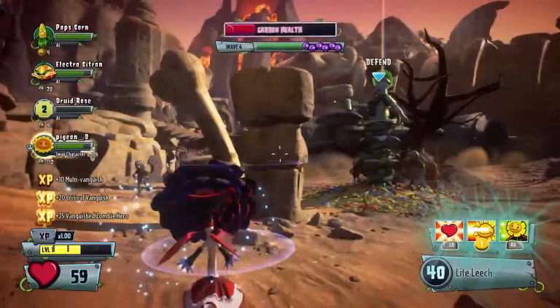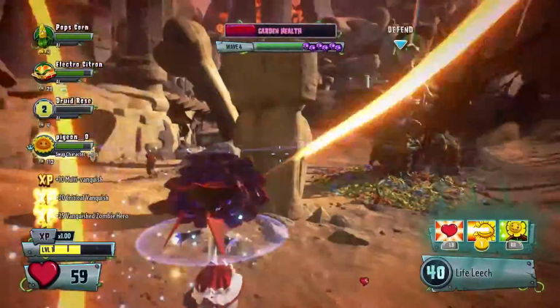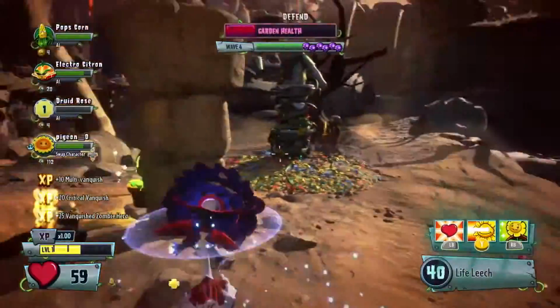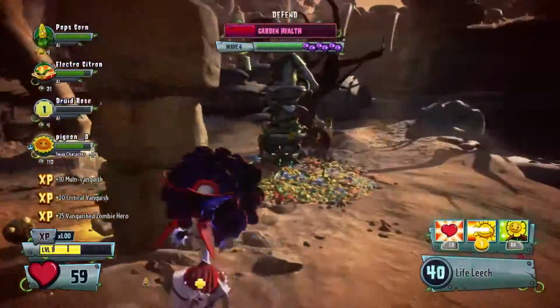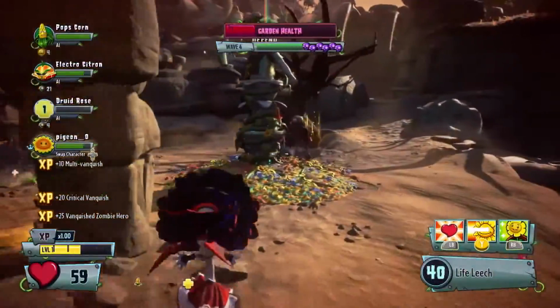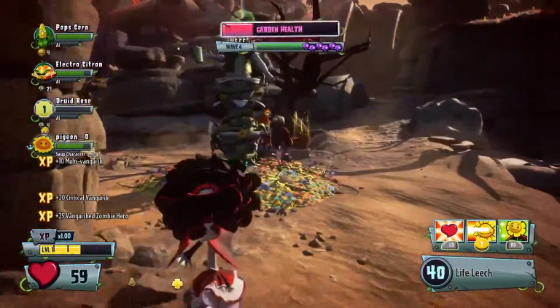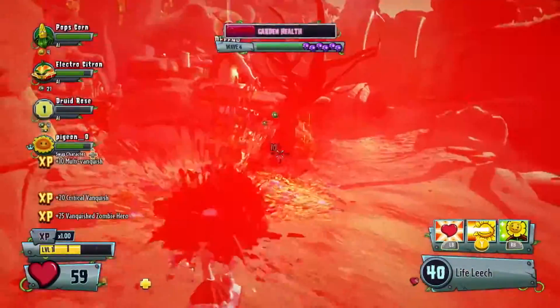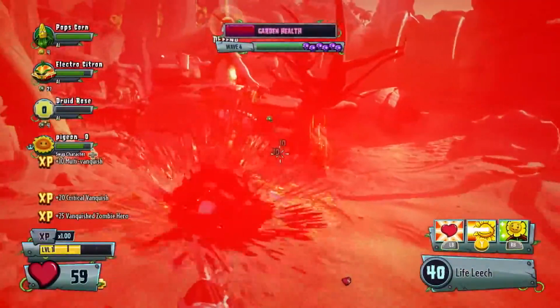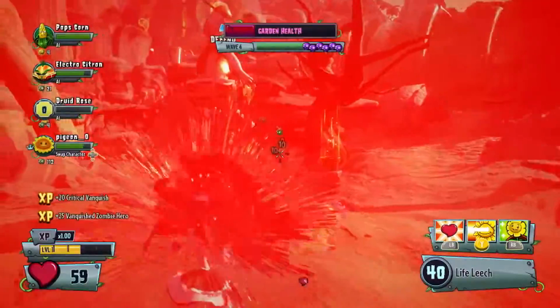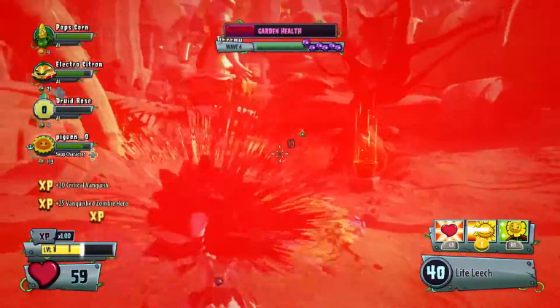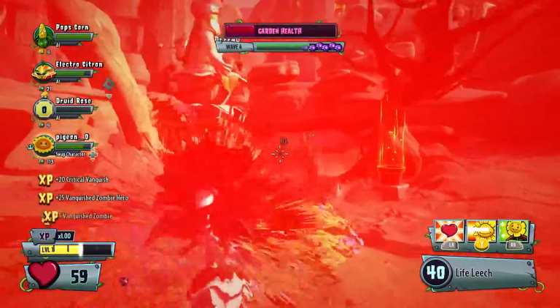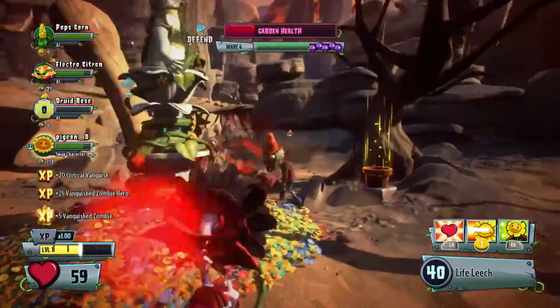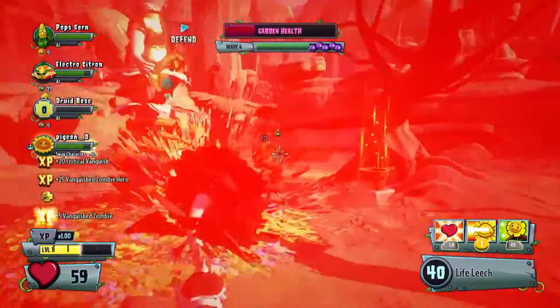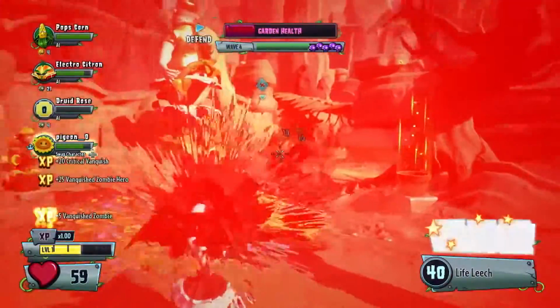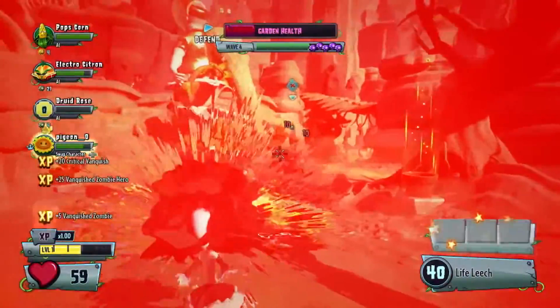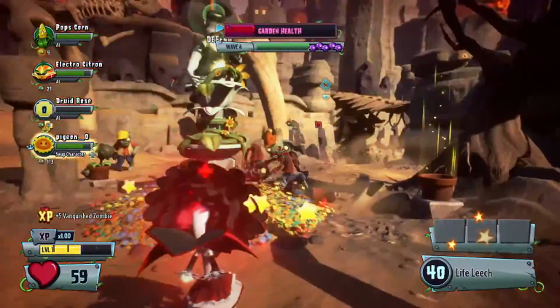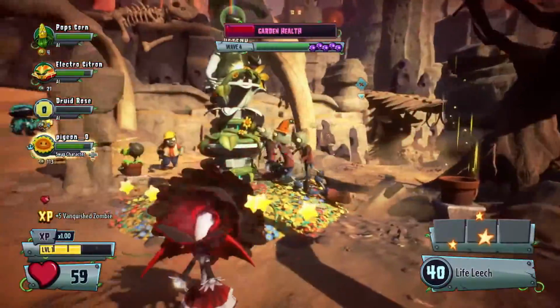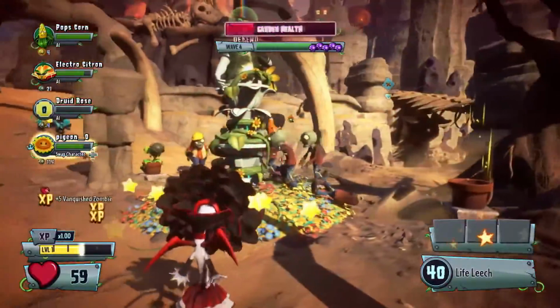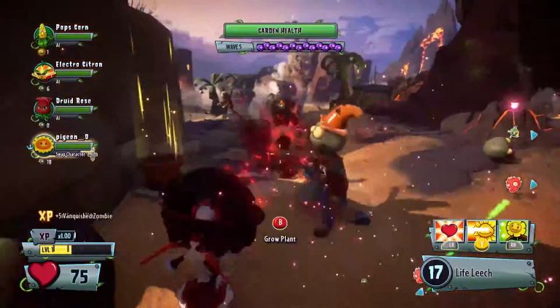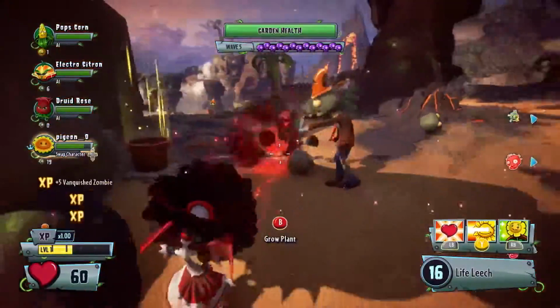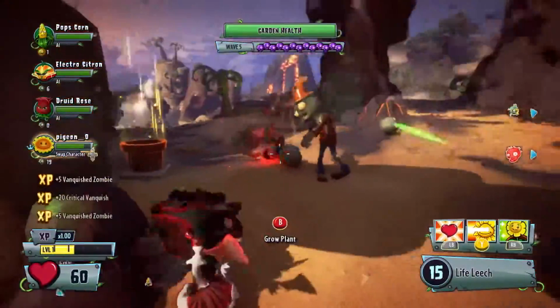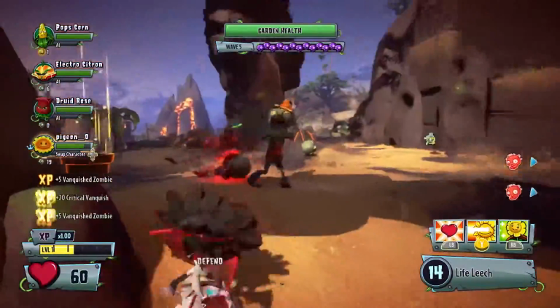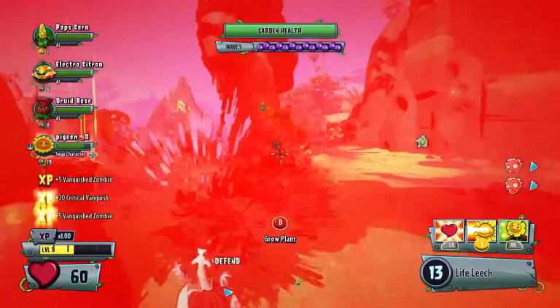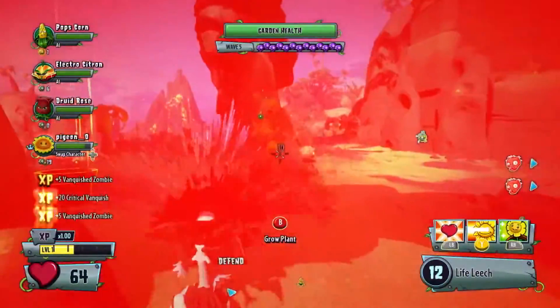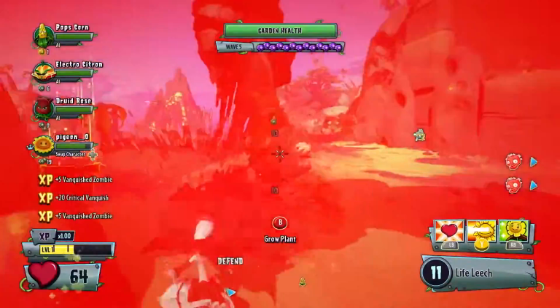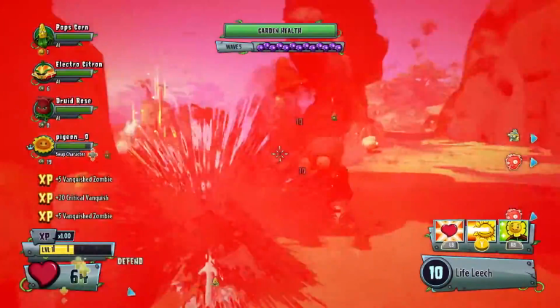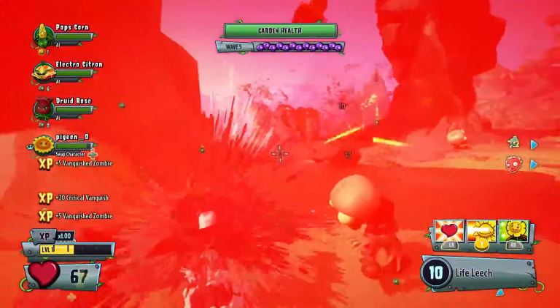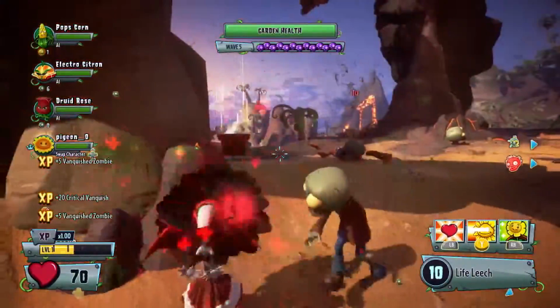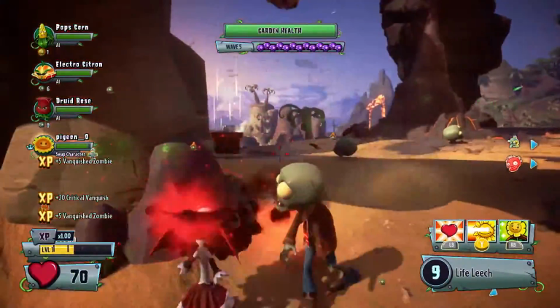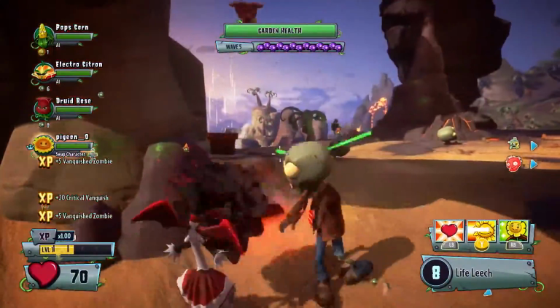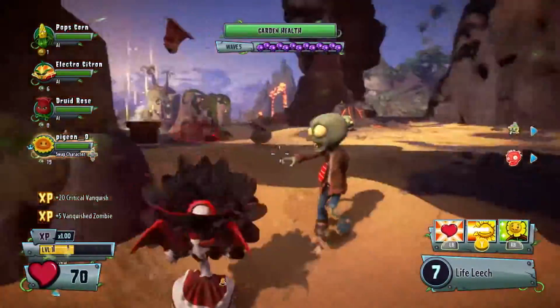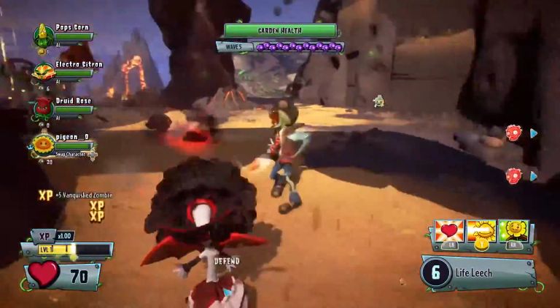Then there's Vampire Flower. Her life leech ability steals health from enemies and adds it to her own.